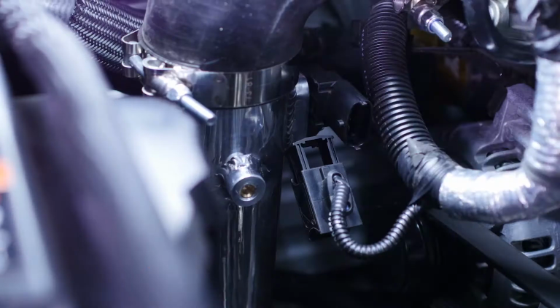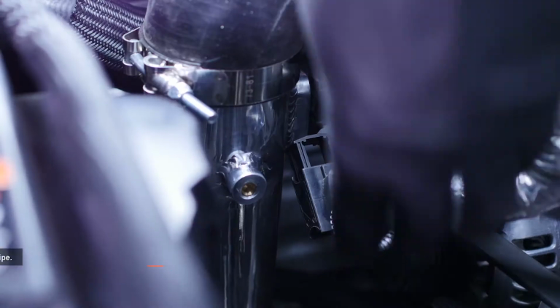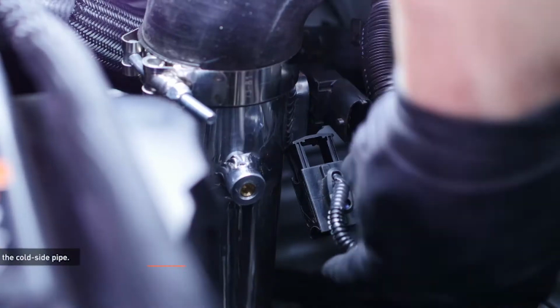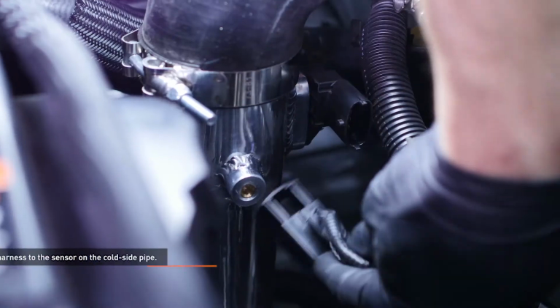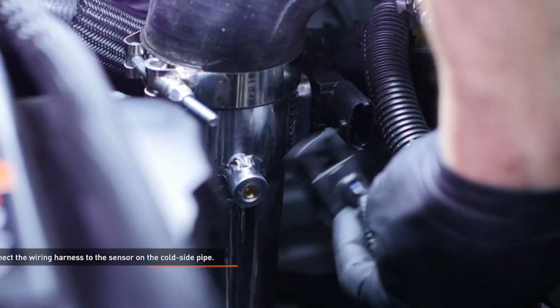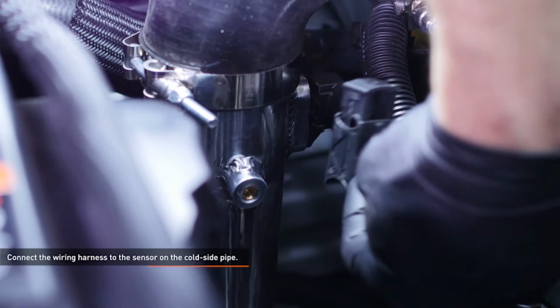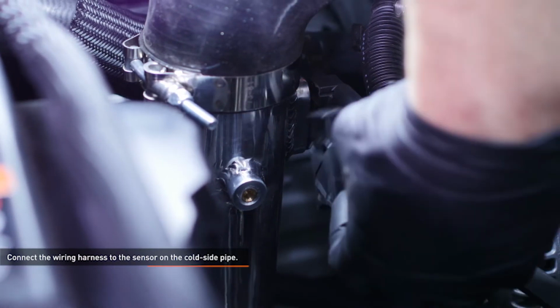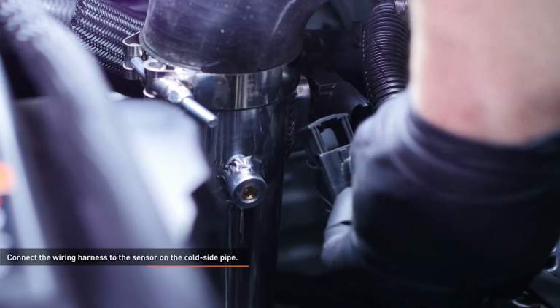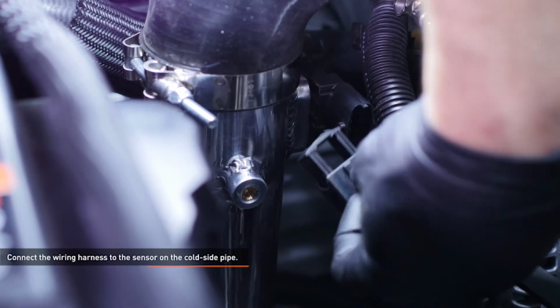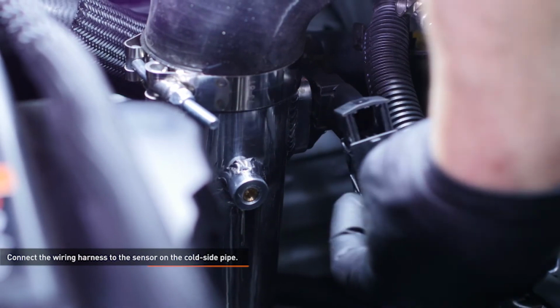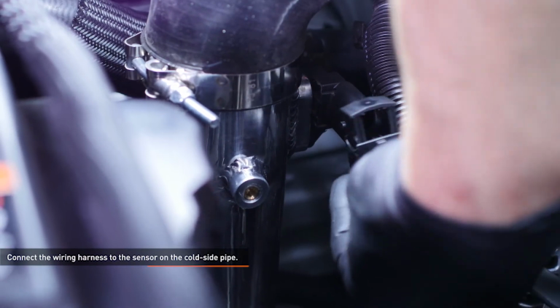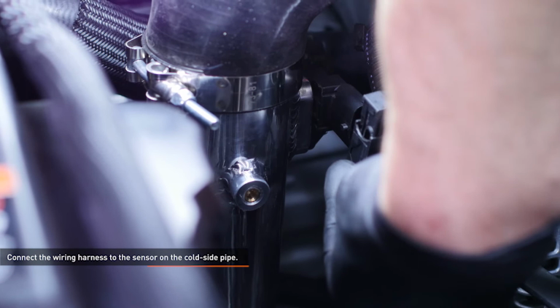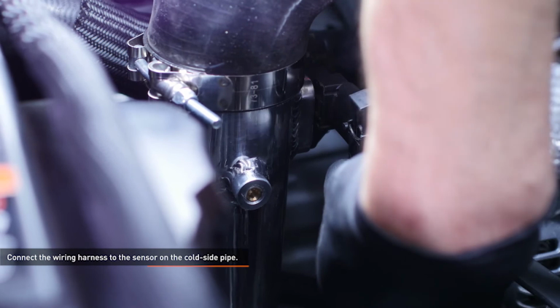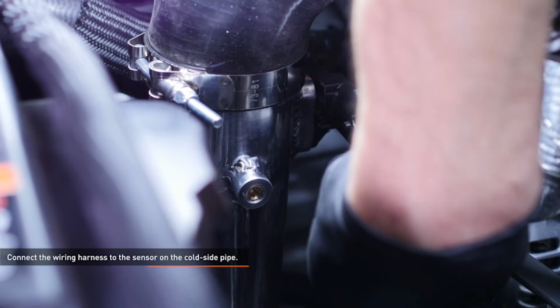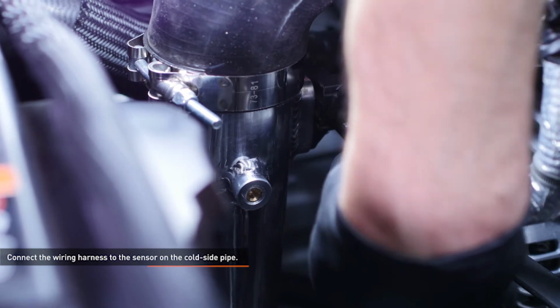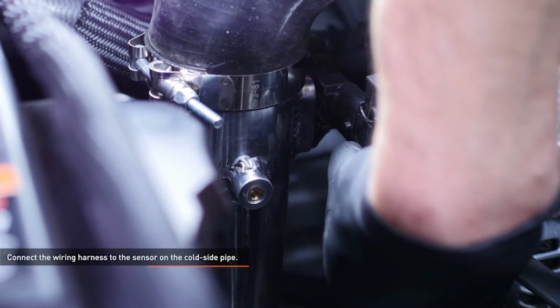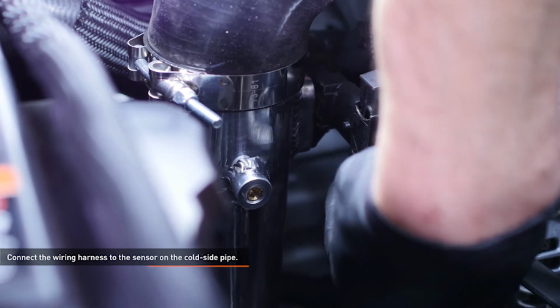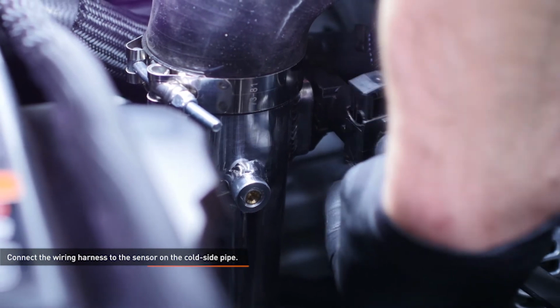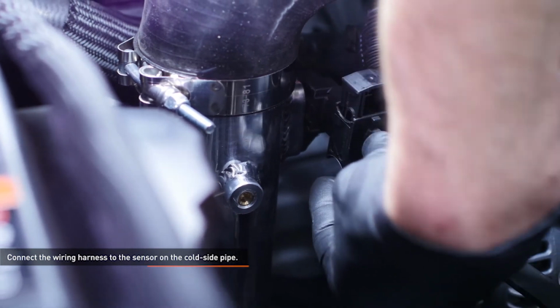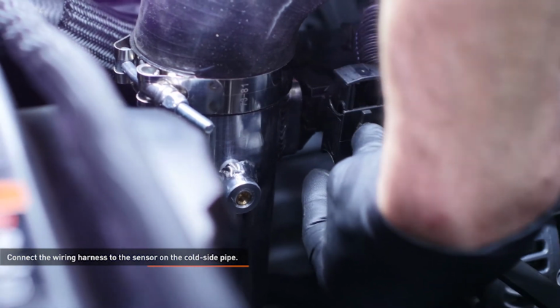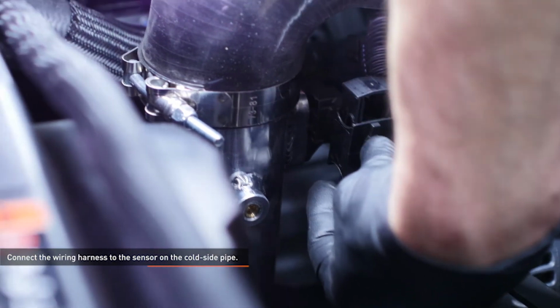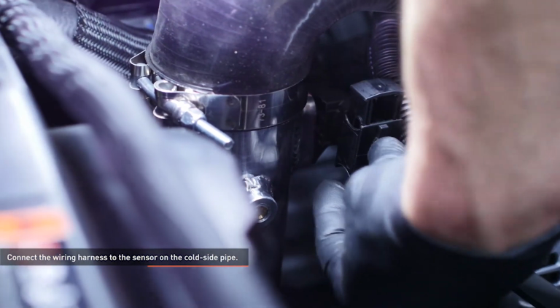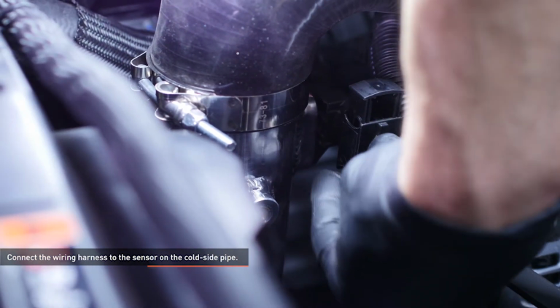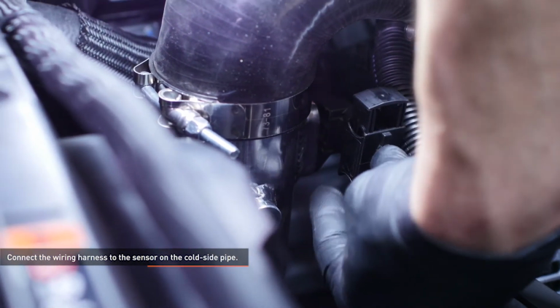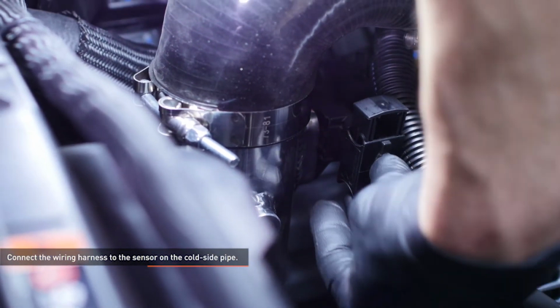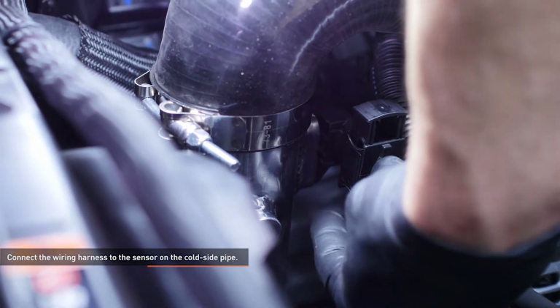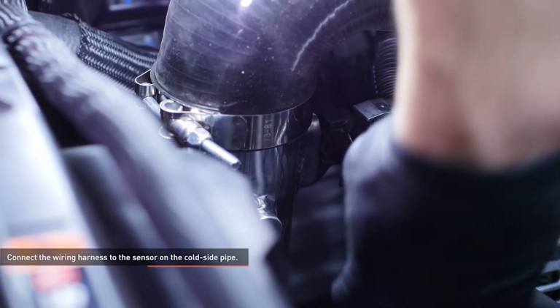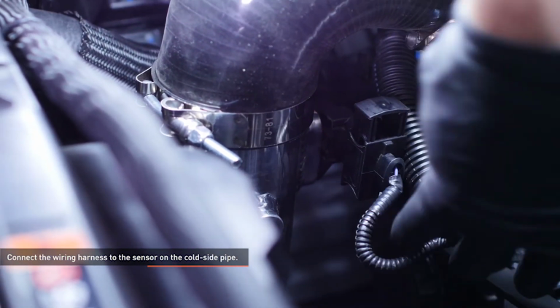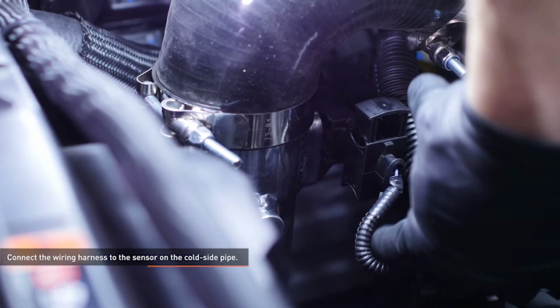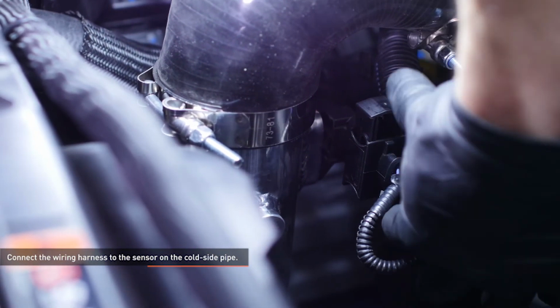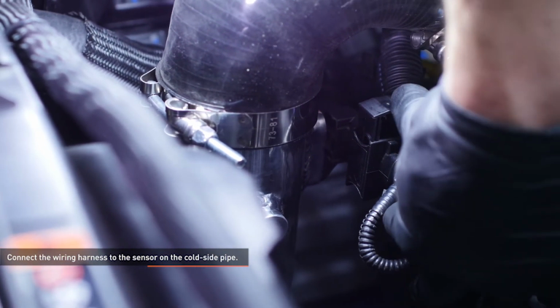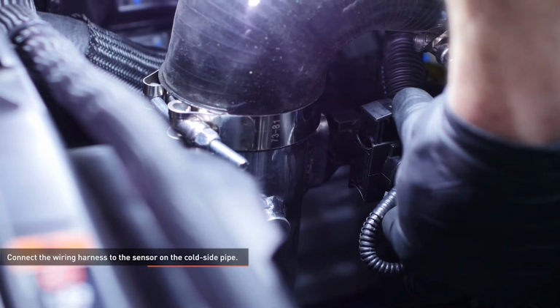Connect the wiring harness to the sensor on the cold side pipe by pushing down on the locking mechanism to secure the connection.